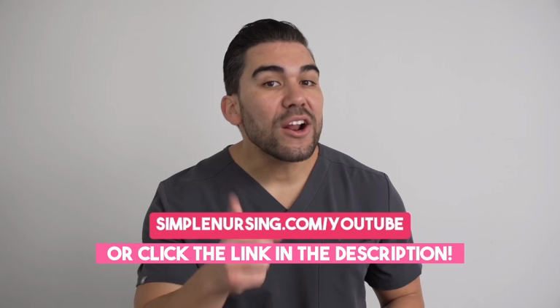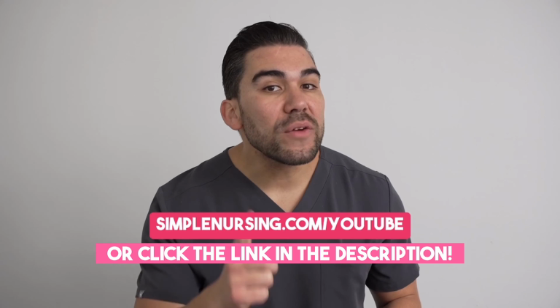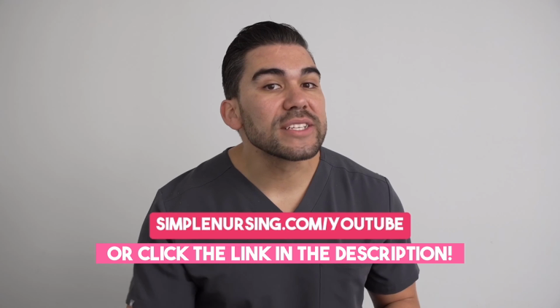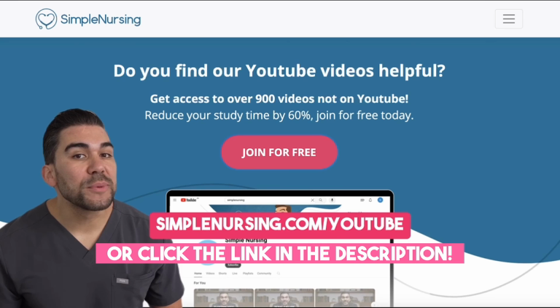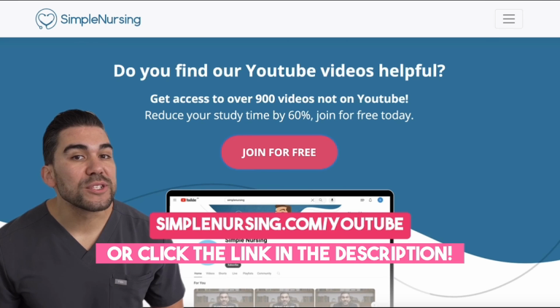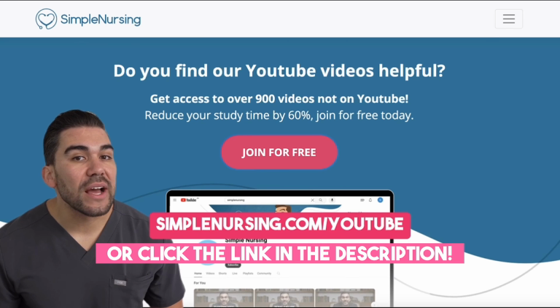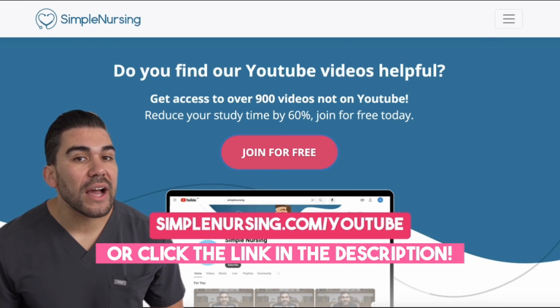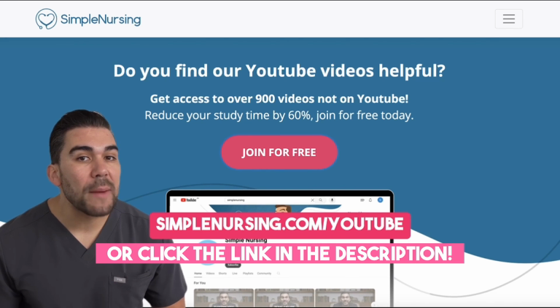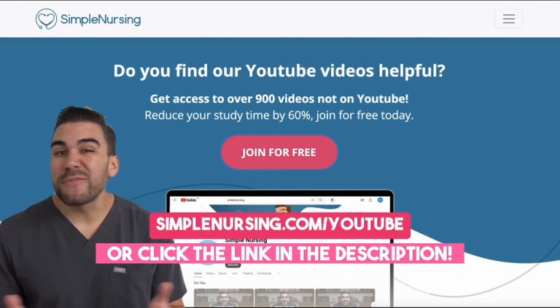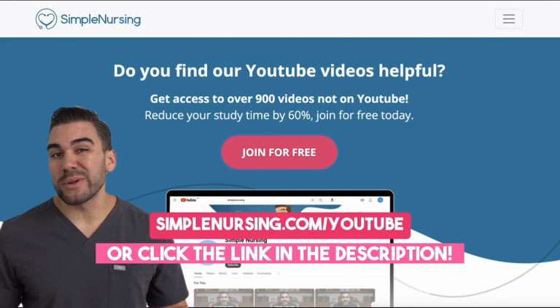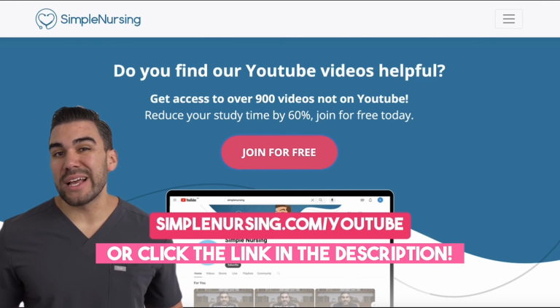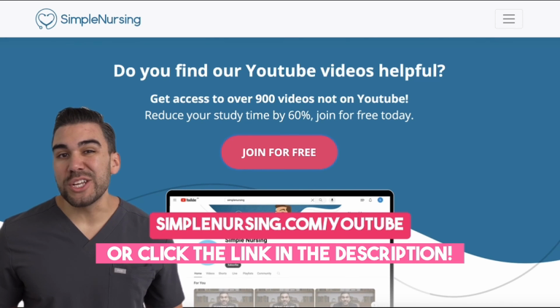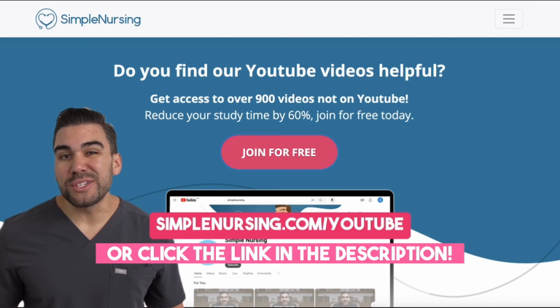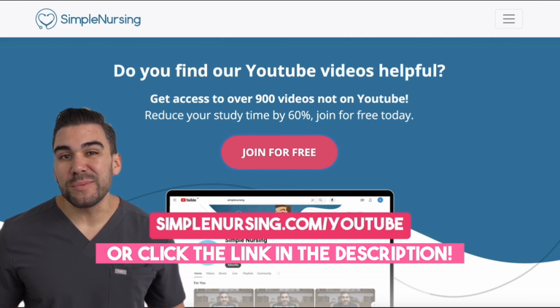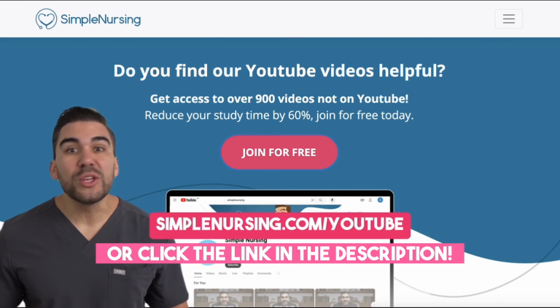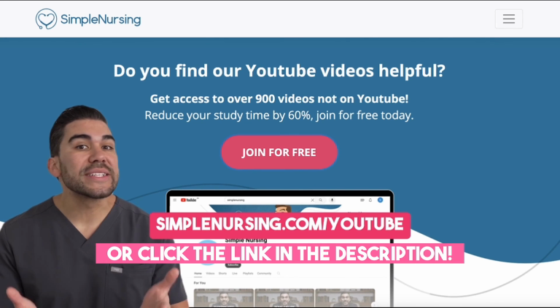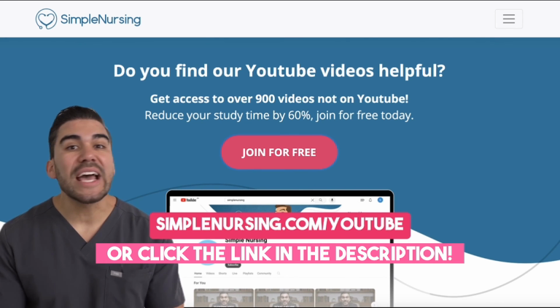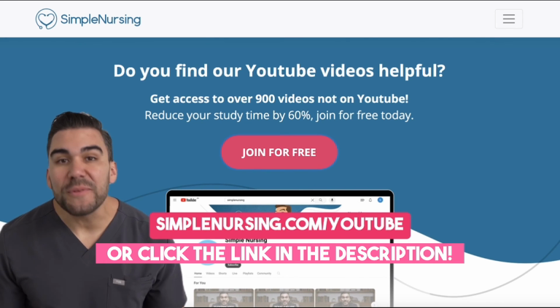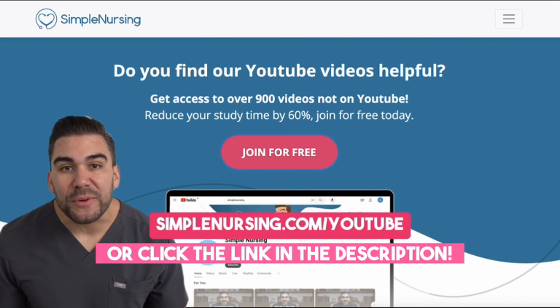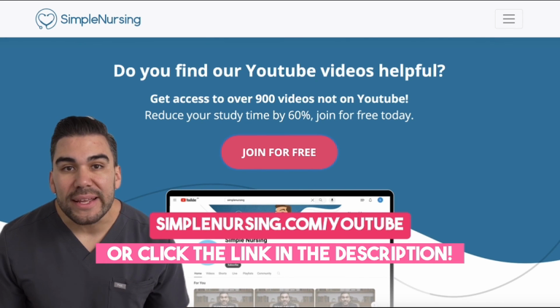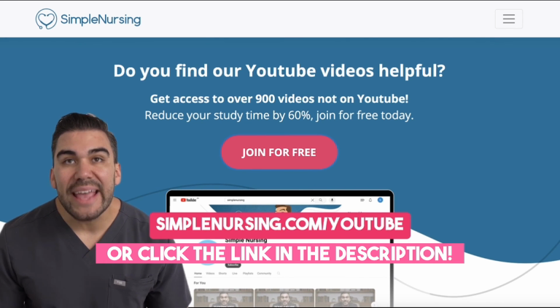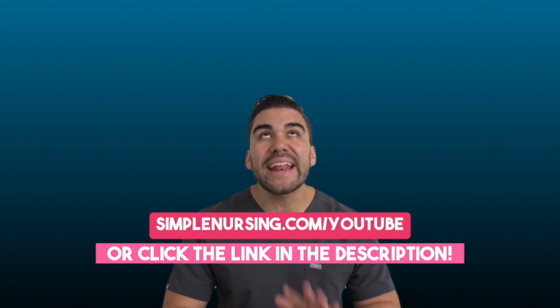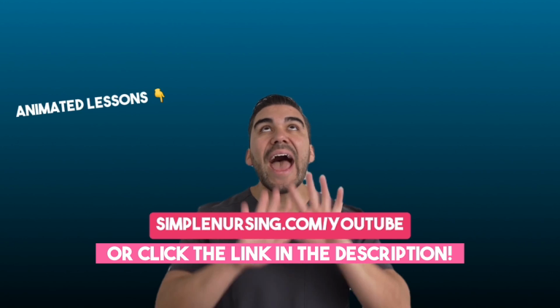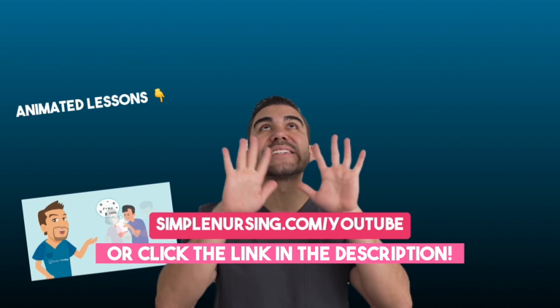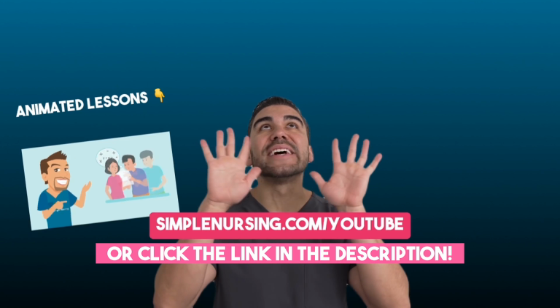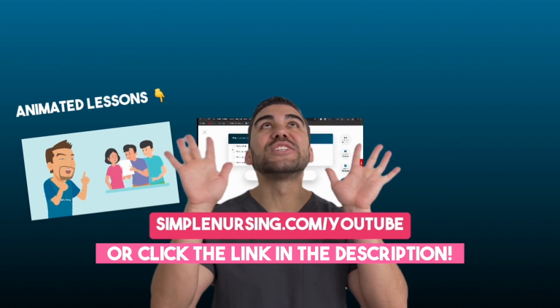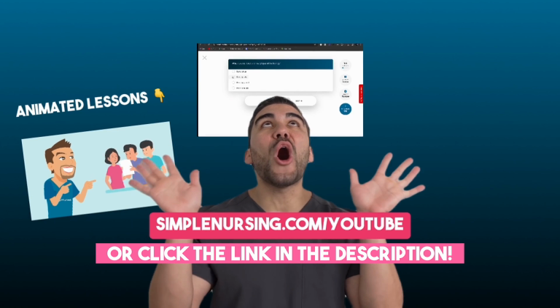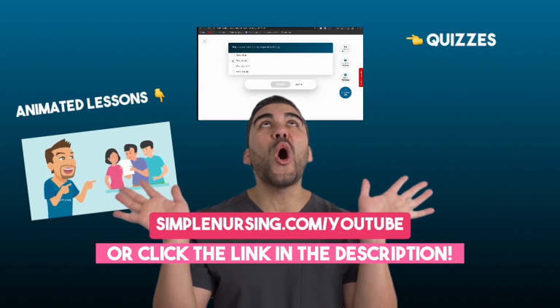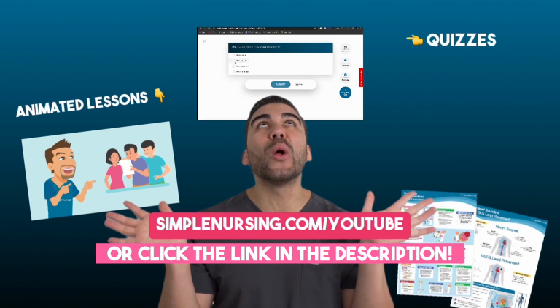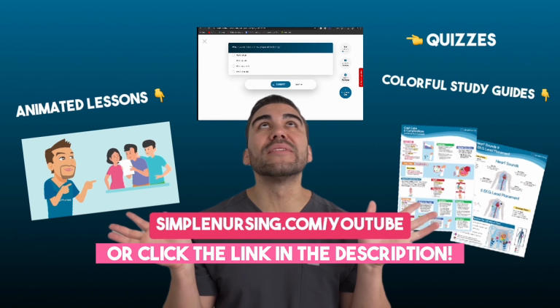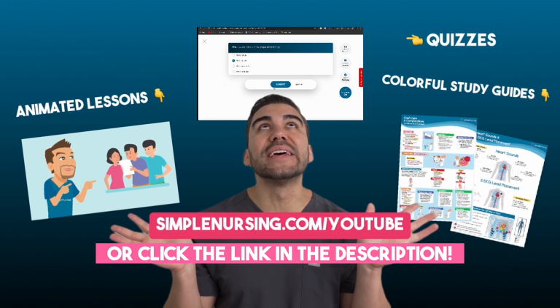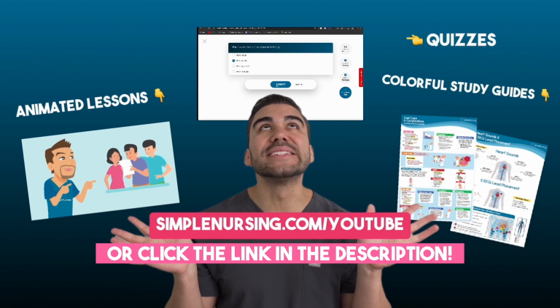Head on over to simplenursing.com/YouTube — you can sign up for free and get access to all of this.